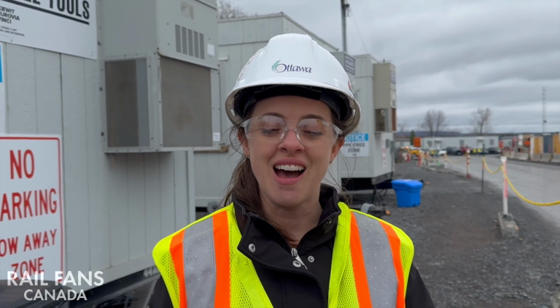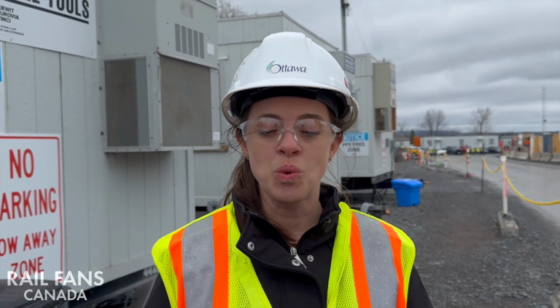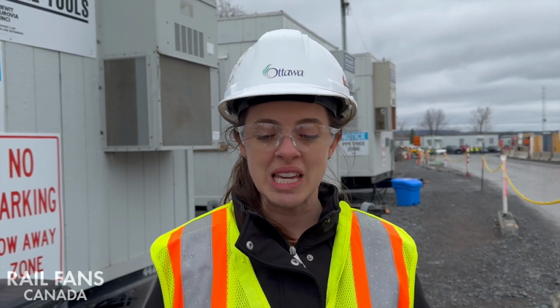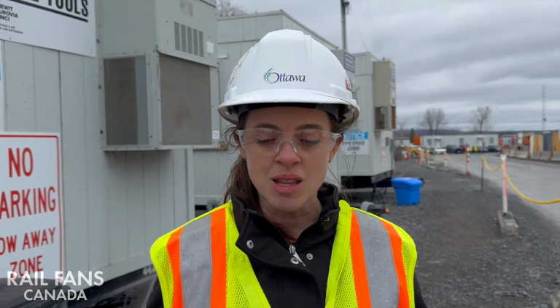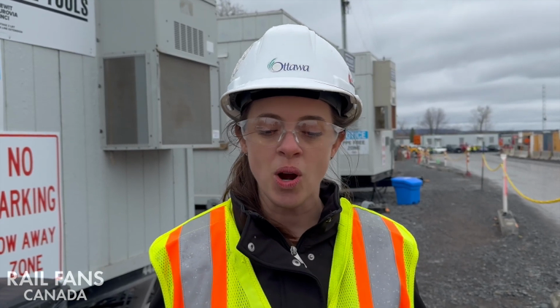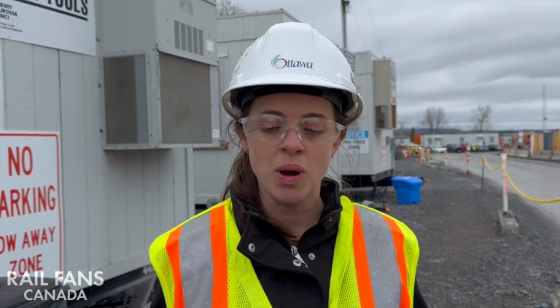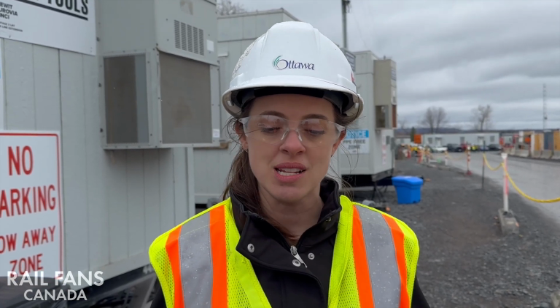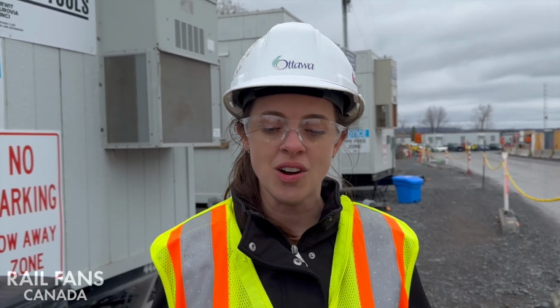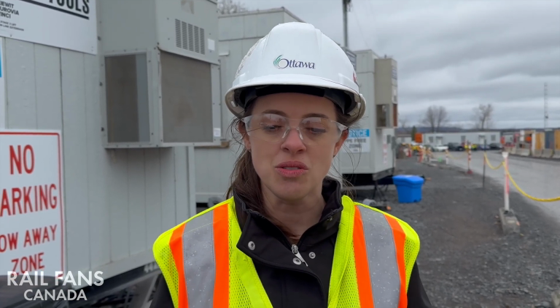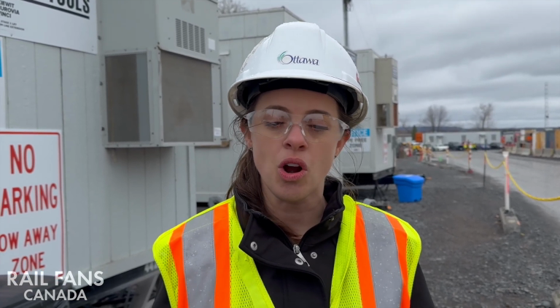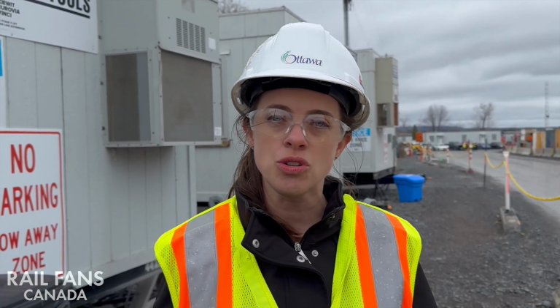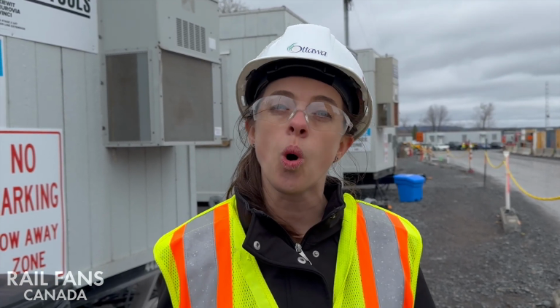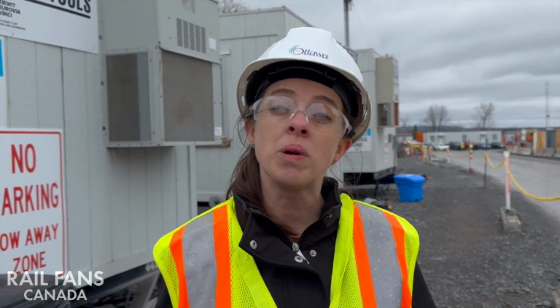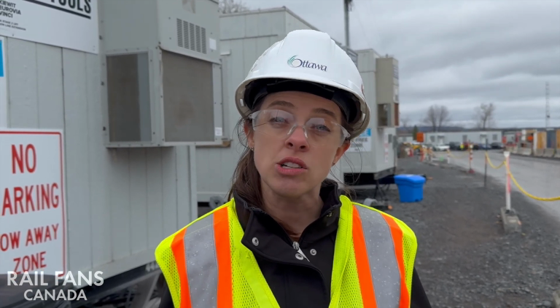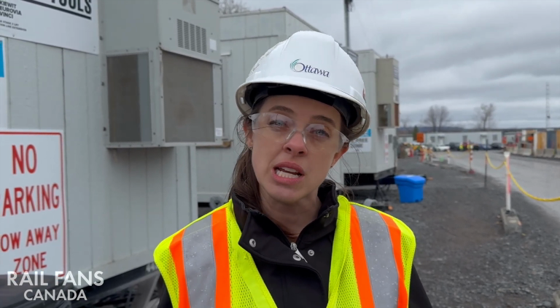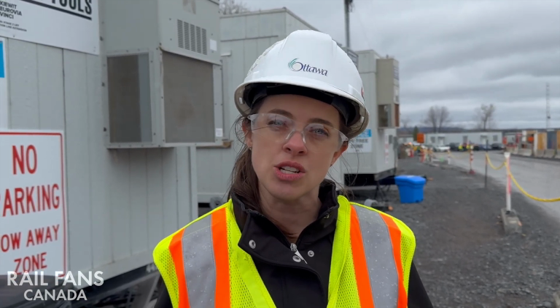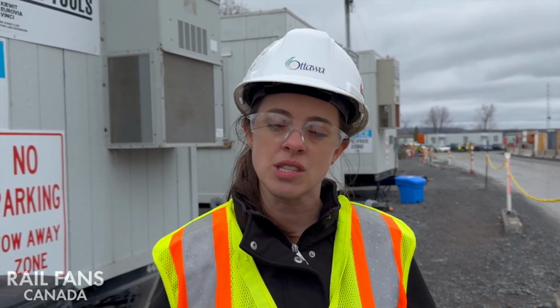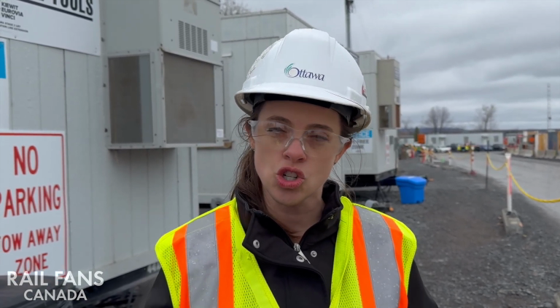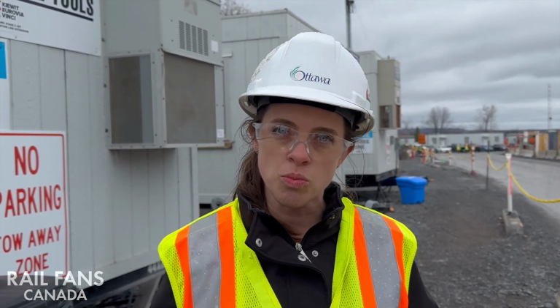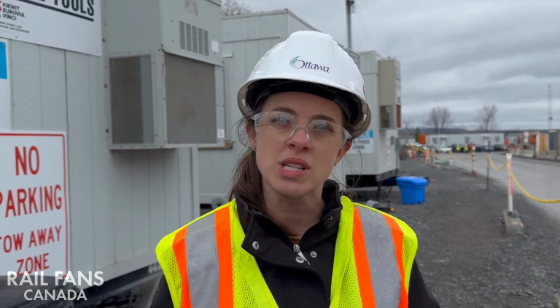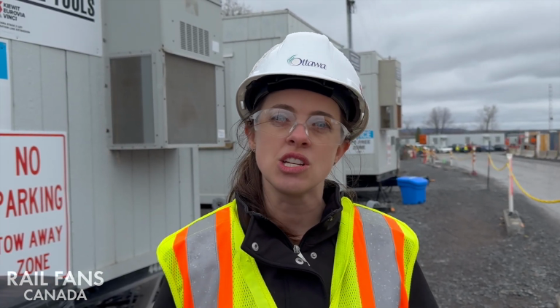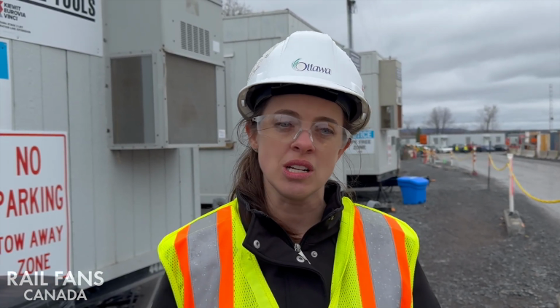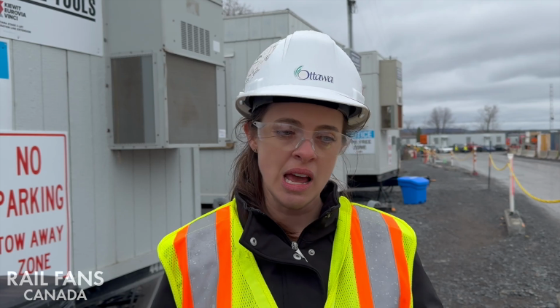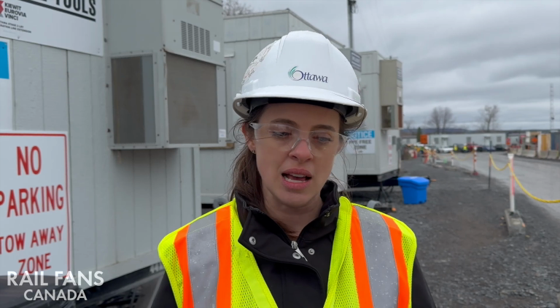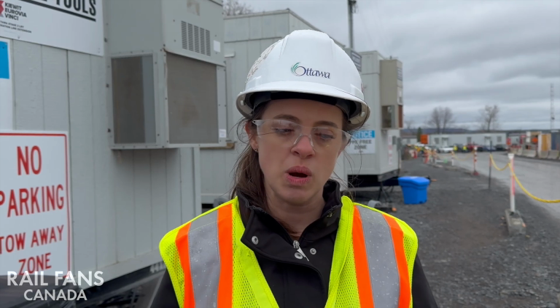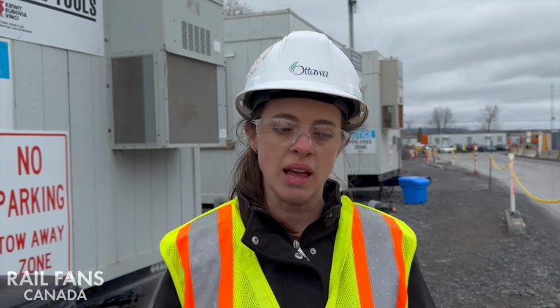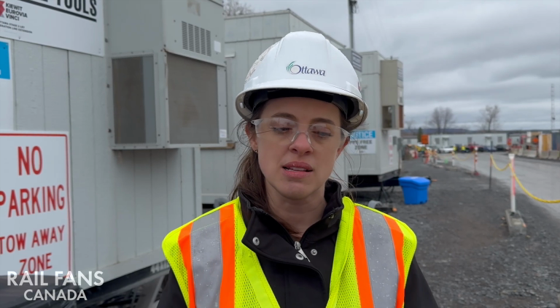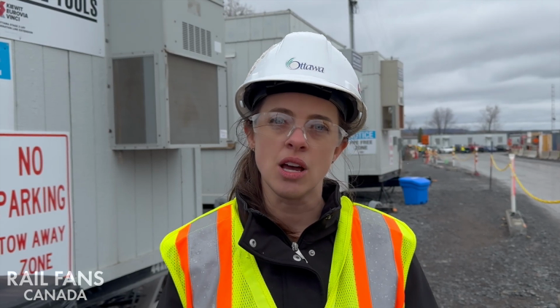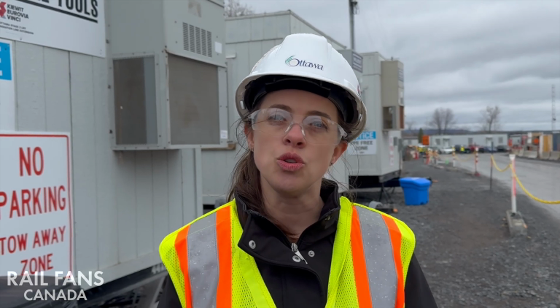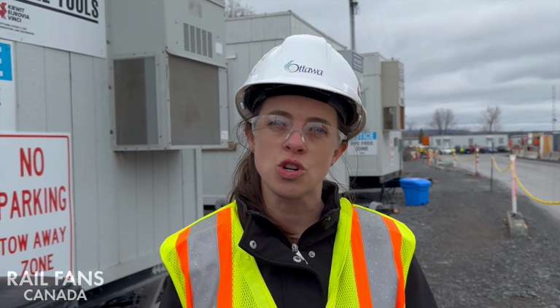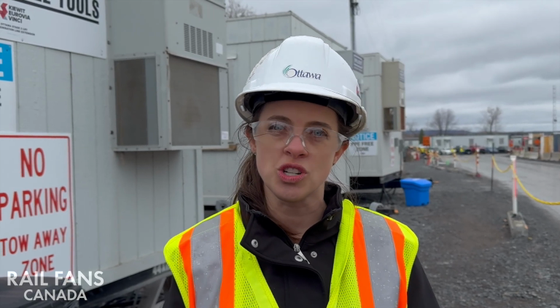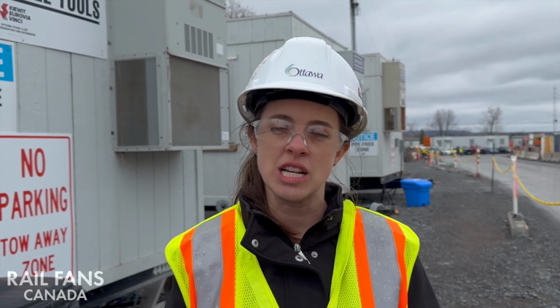Within the Parkway Tunnel, there are two open-air stations: Sherbourne Station and New Orchard Station.